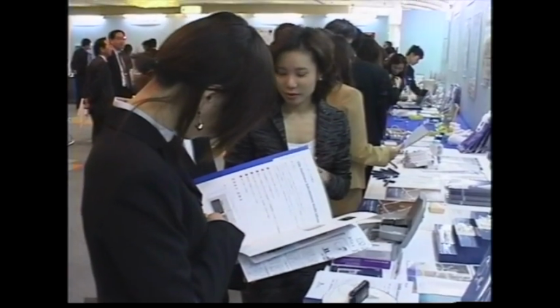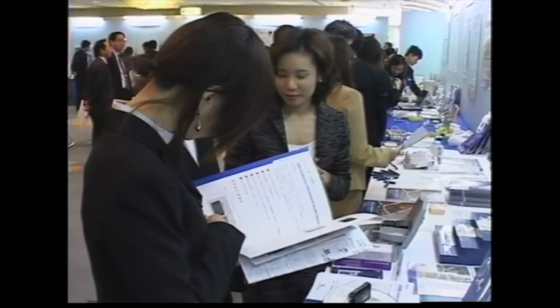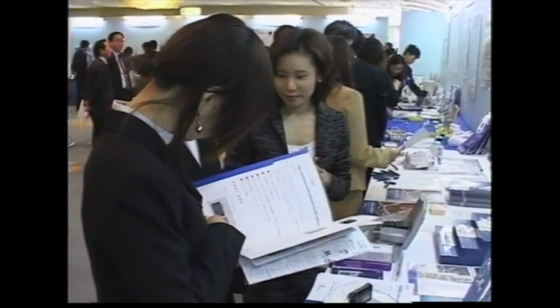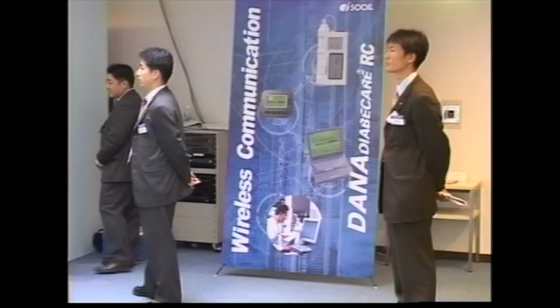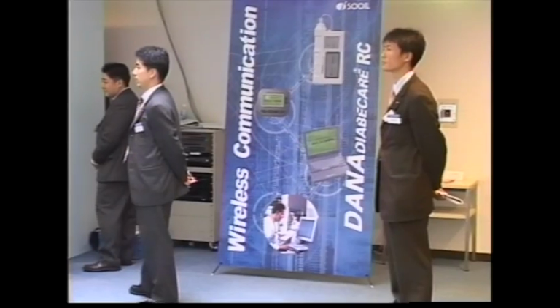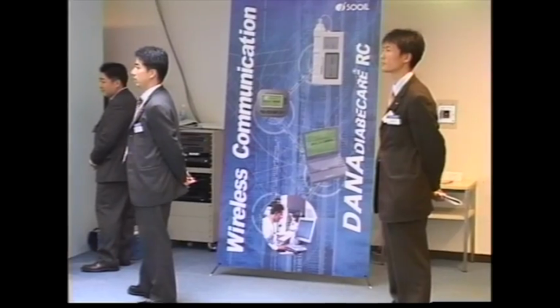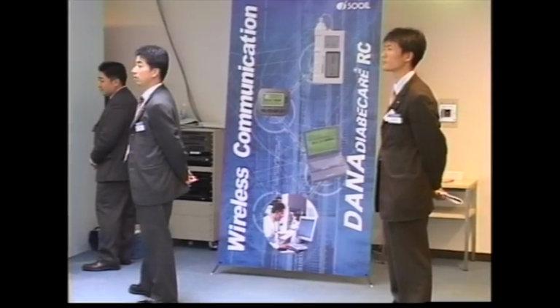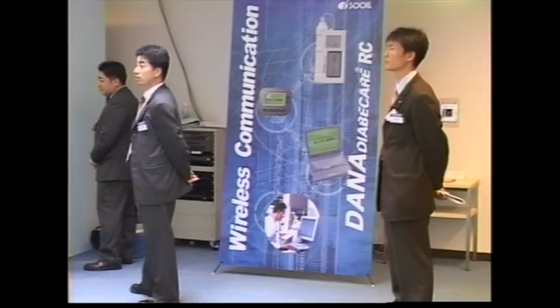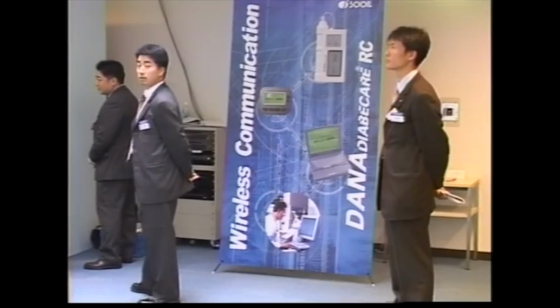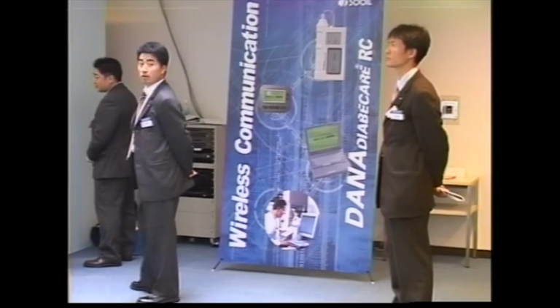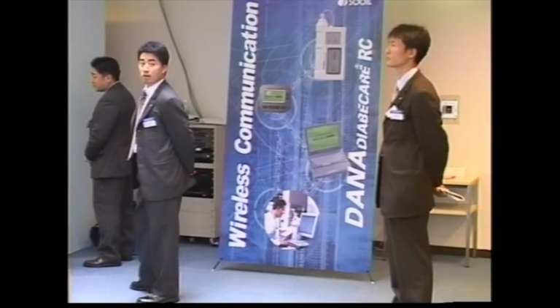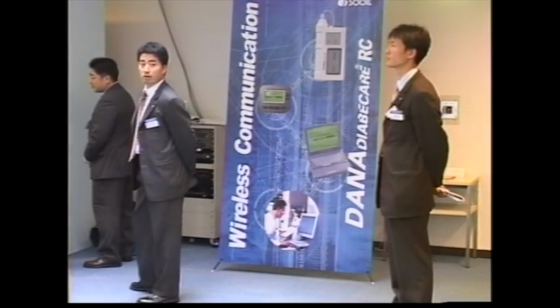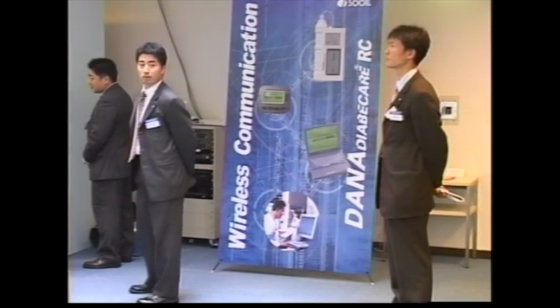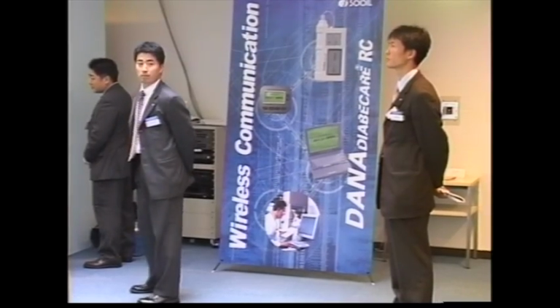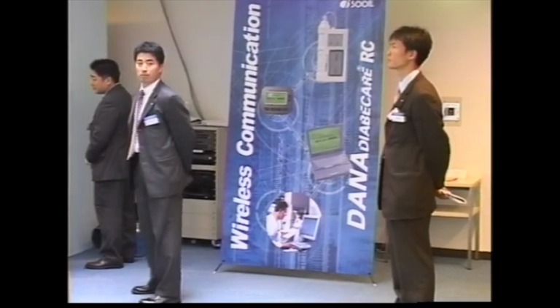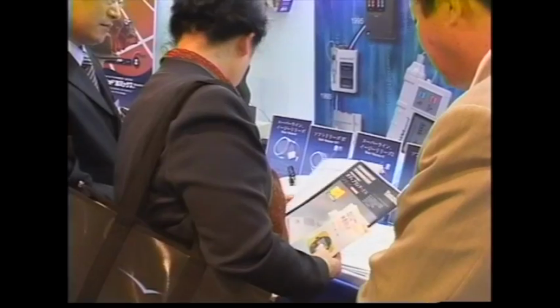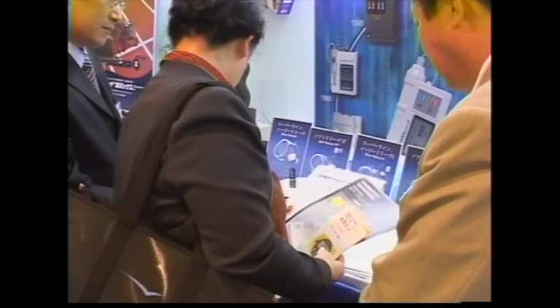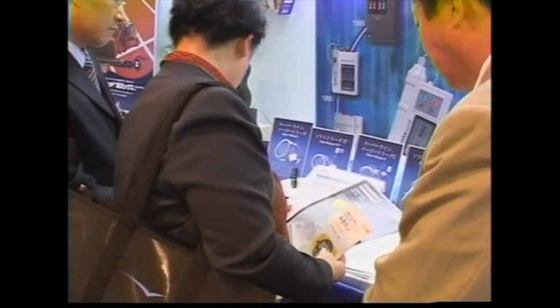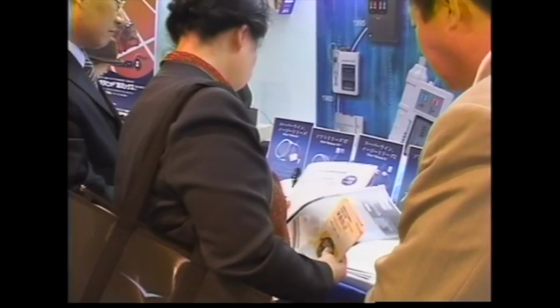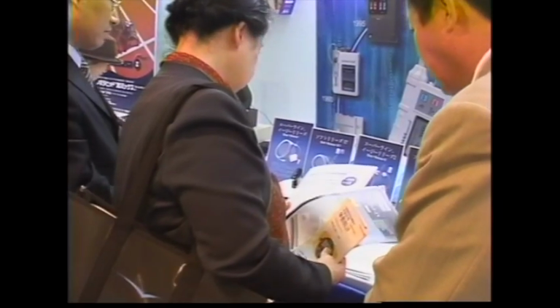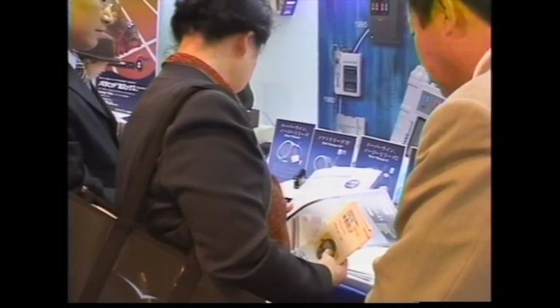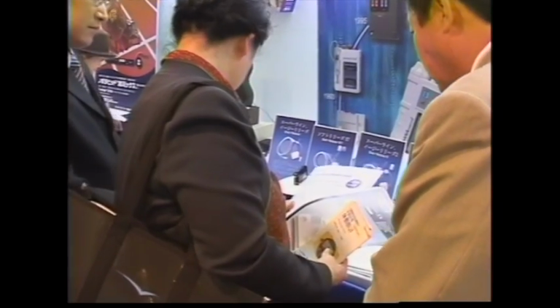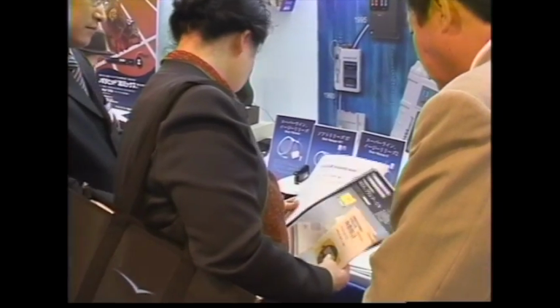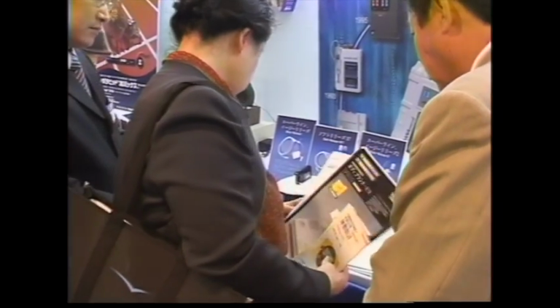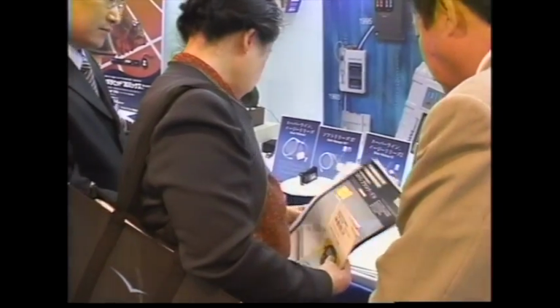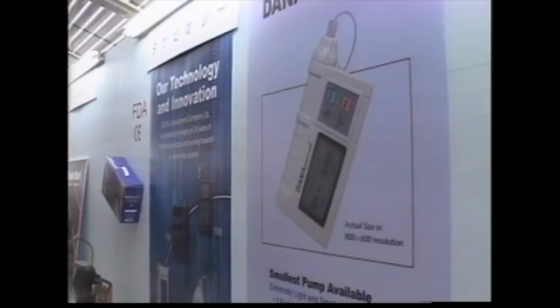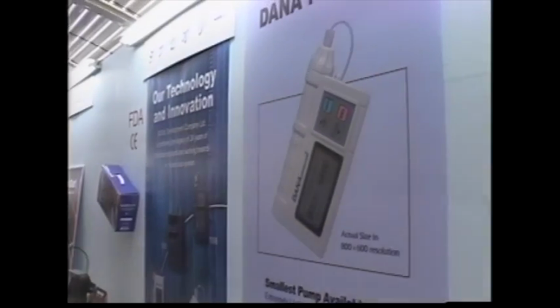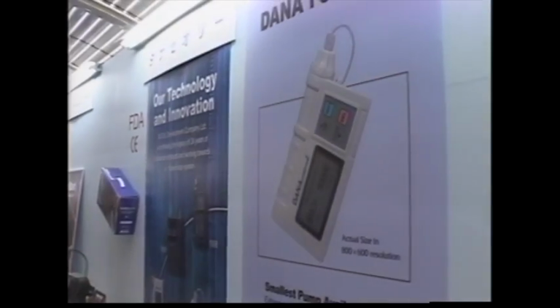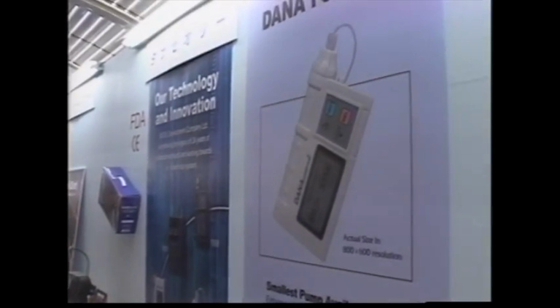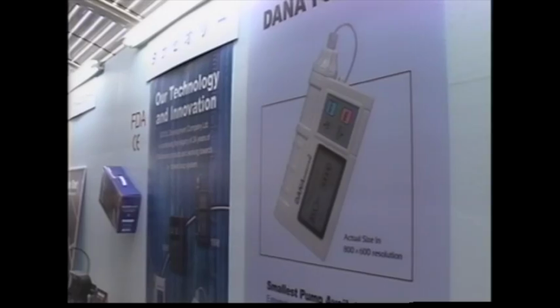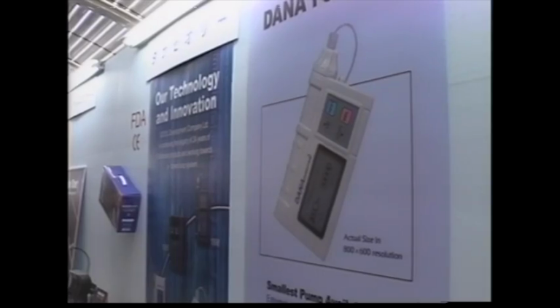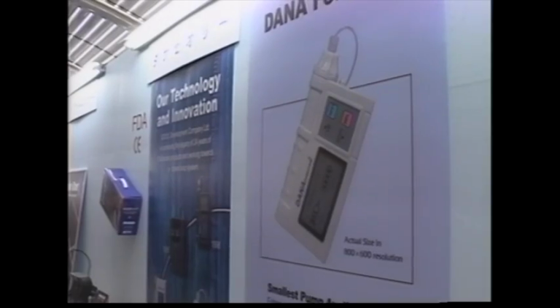Among those many products, Korea's insulin pump for diabetes, Tana Diabicare, was at the center of people's attention.